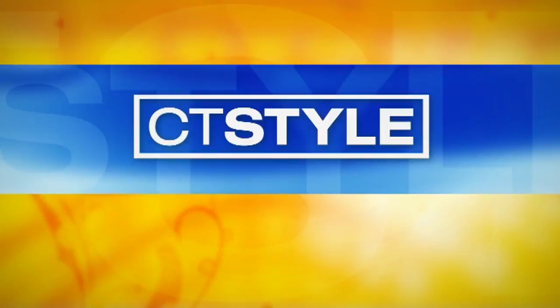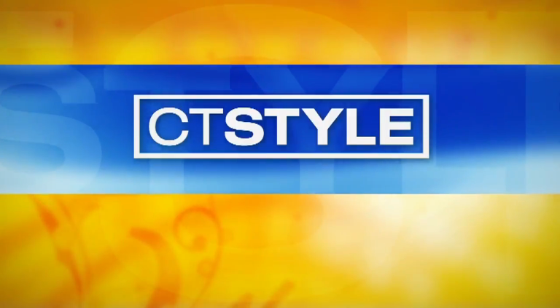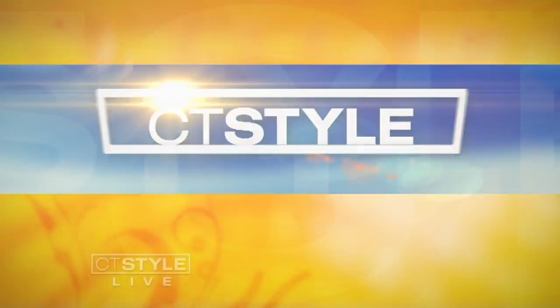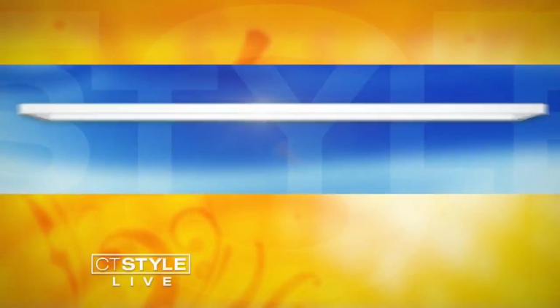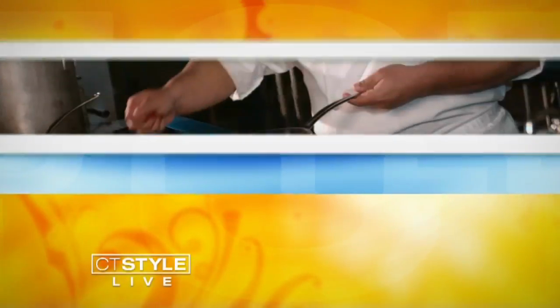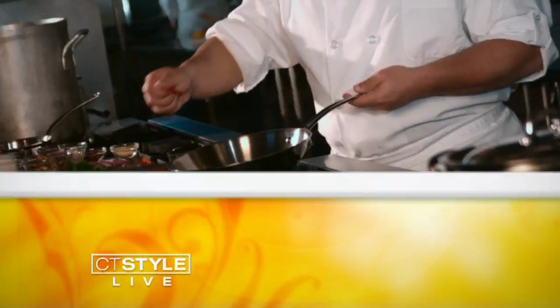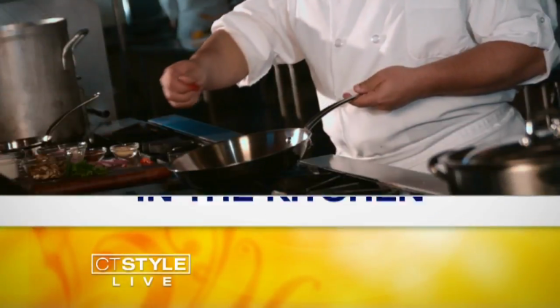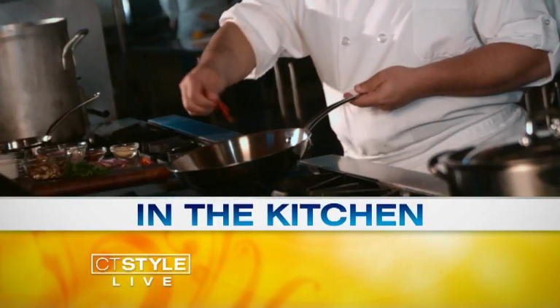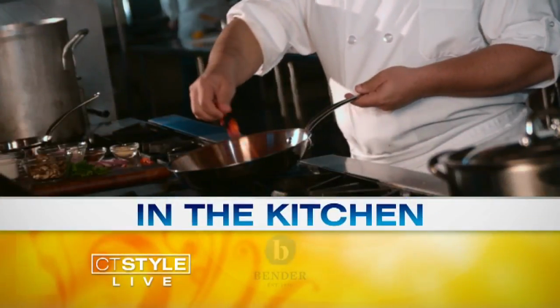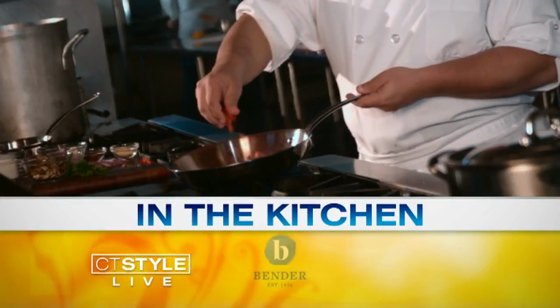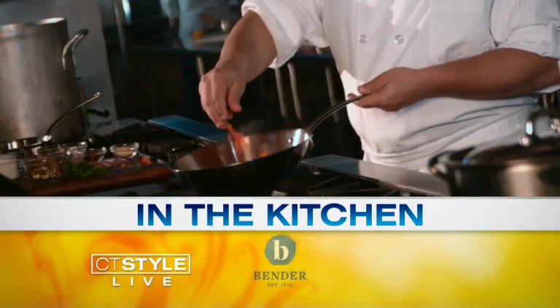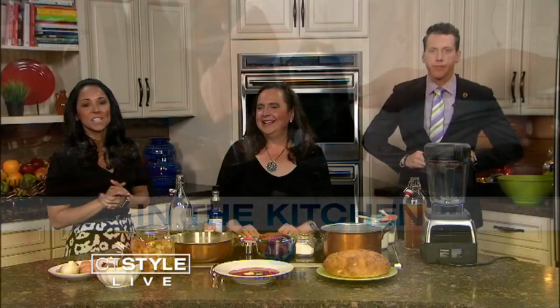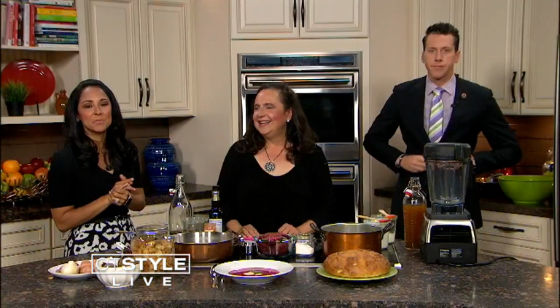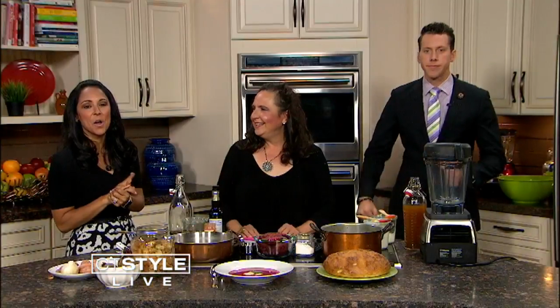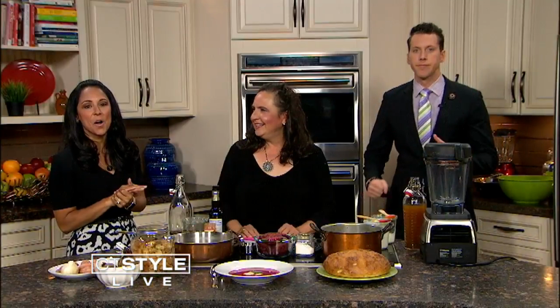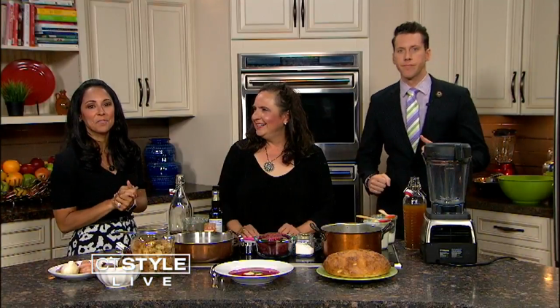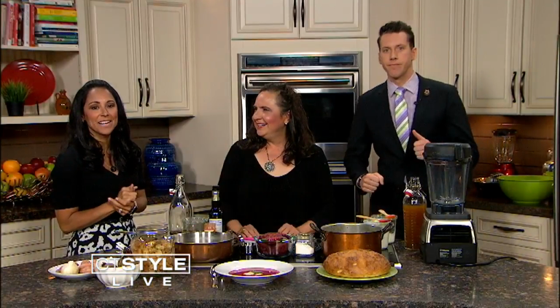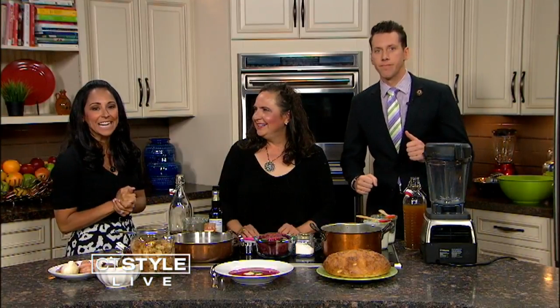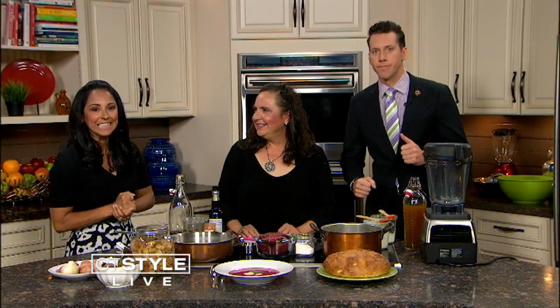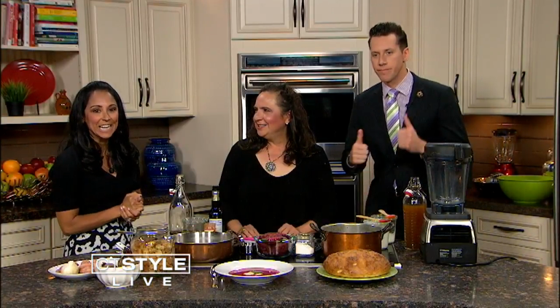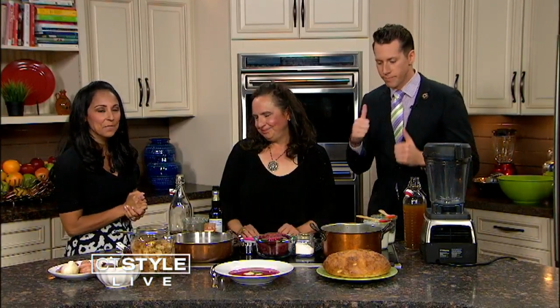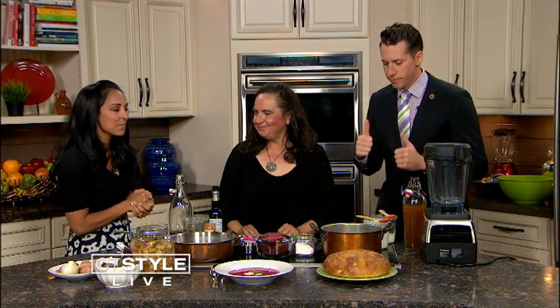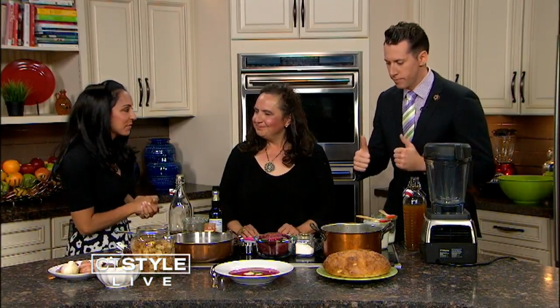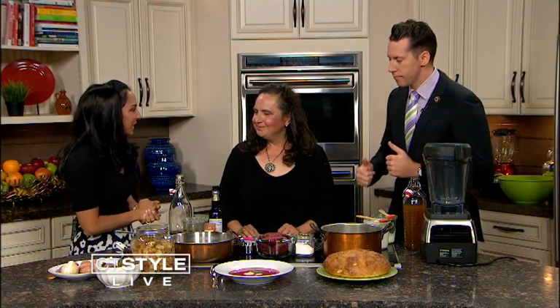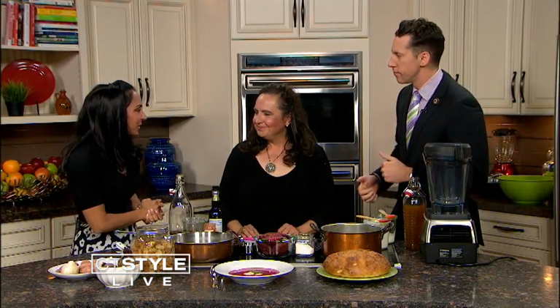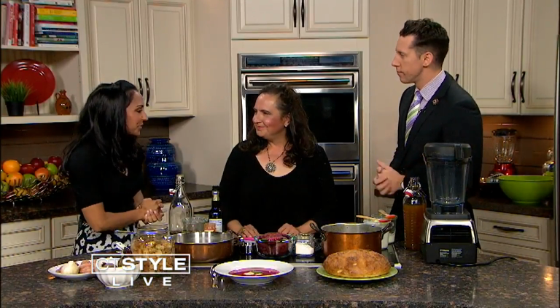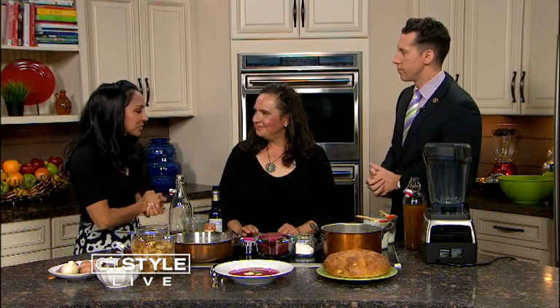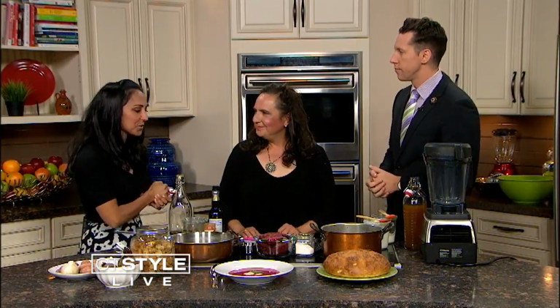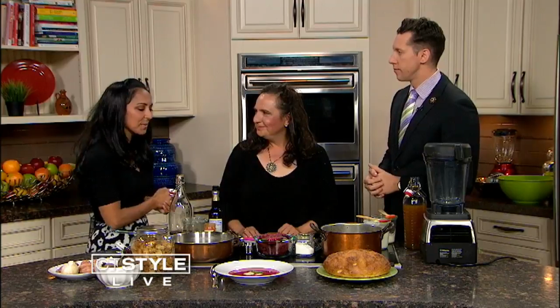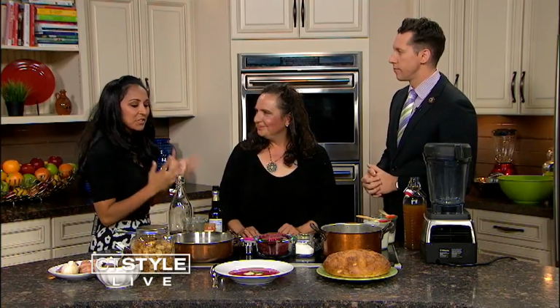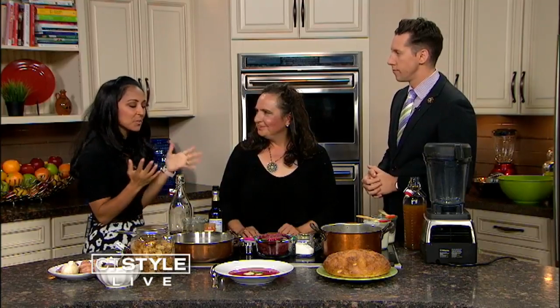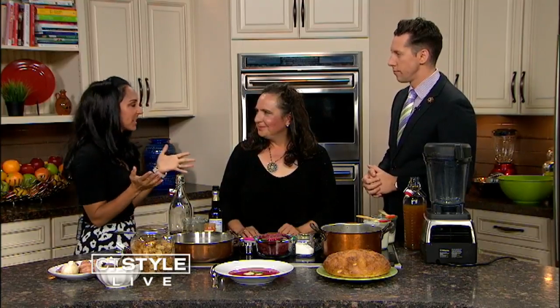Welcome back everyone. It's 12:42. We are in the Bender Kitchen with our friend Heidi Lang from the Fig Cooking School. So we're making soup today.